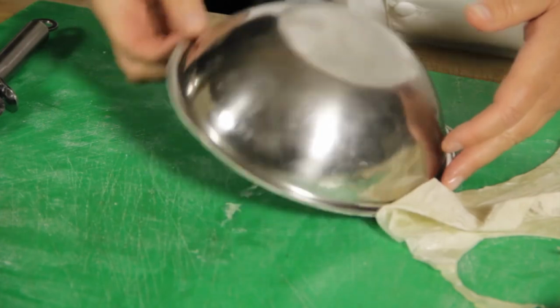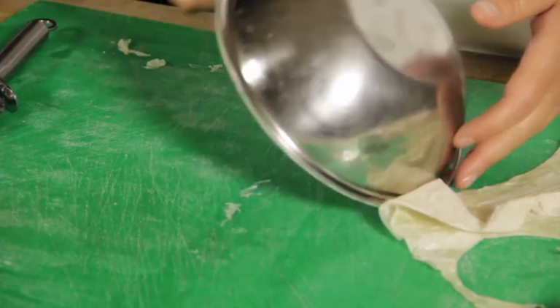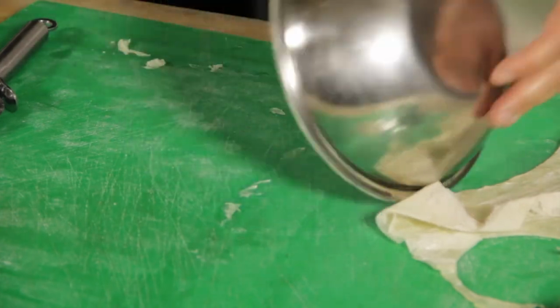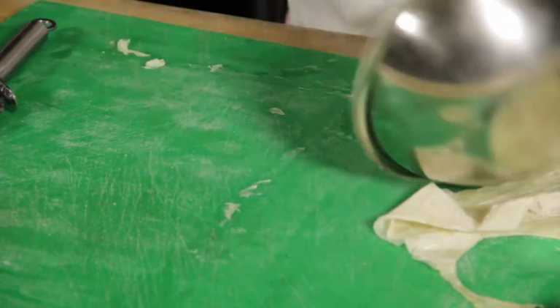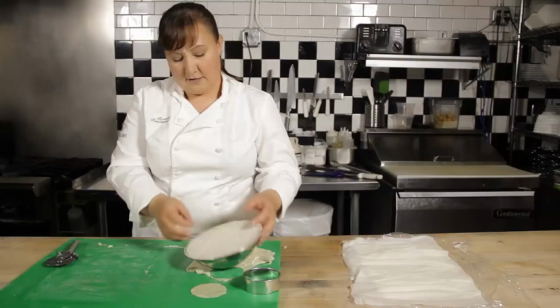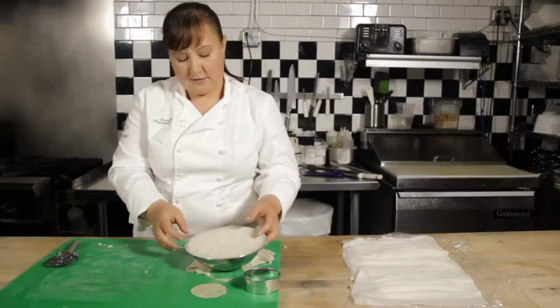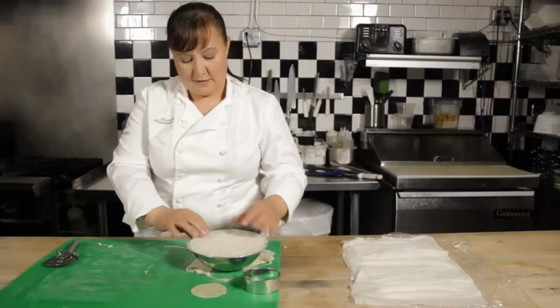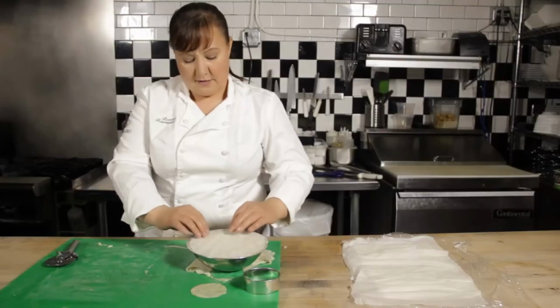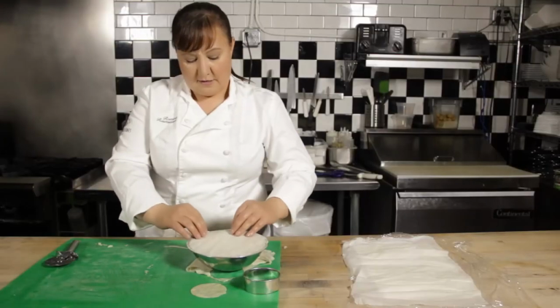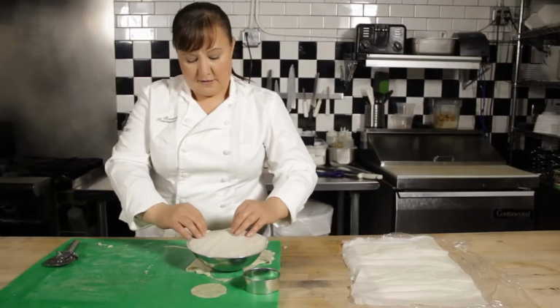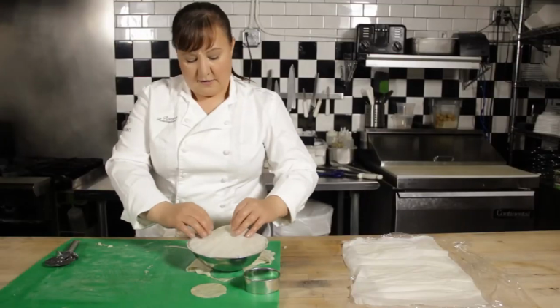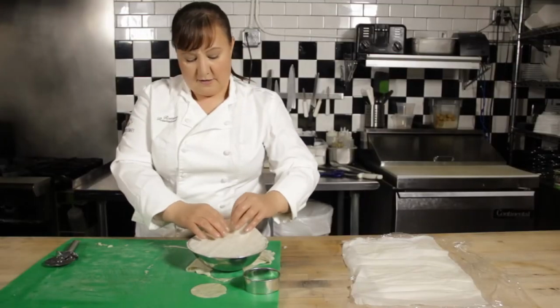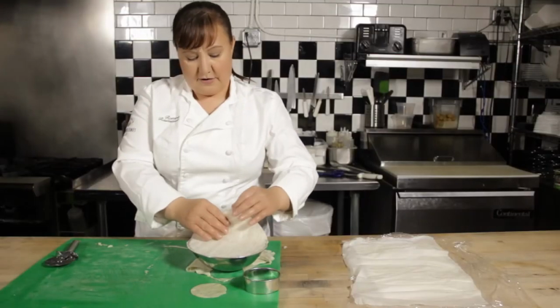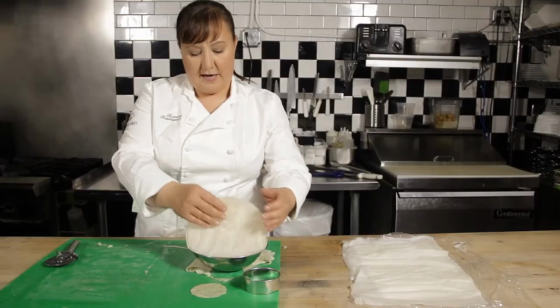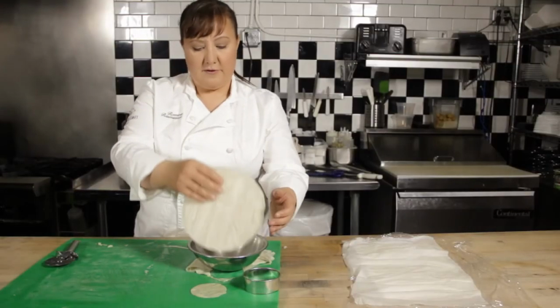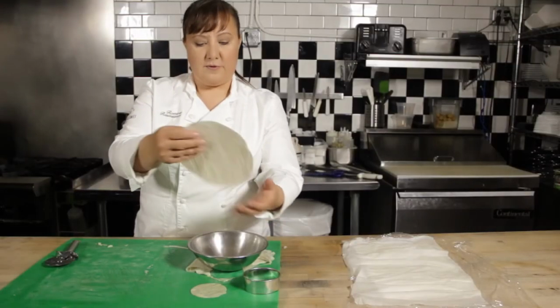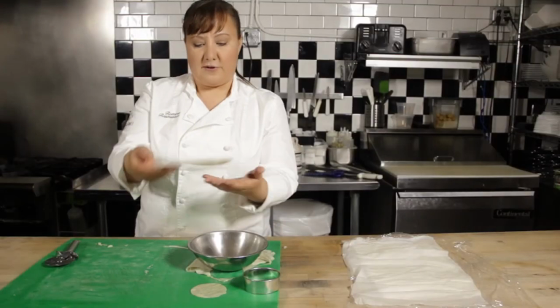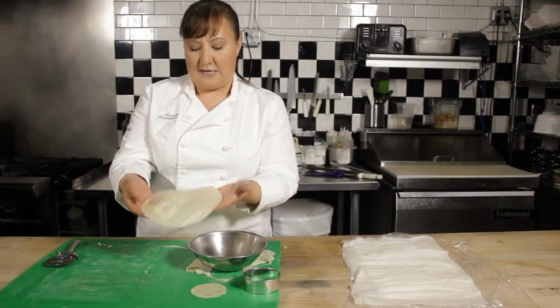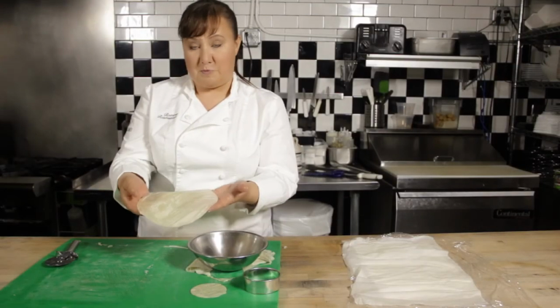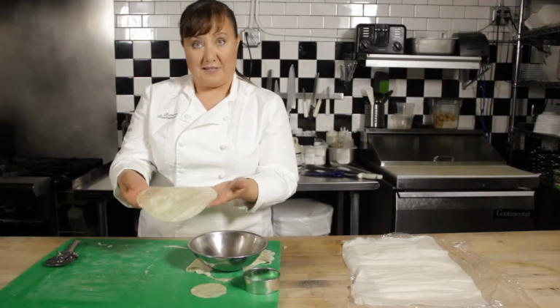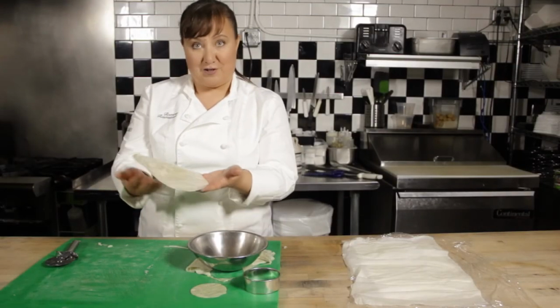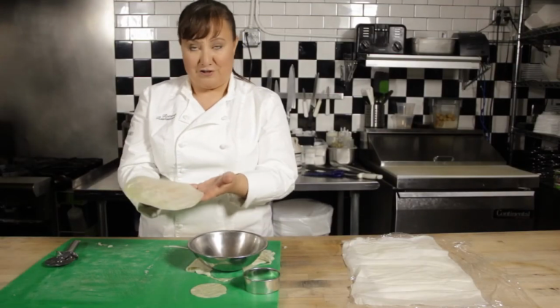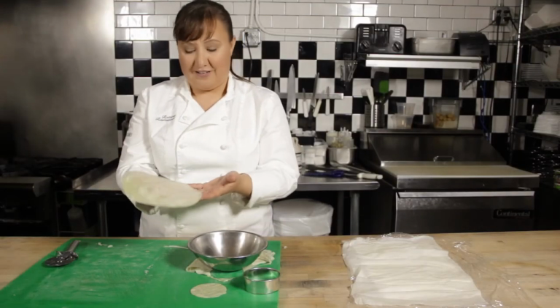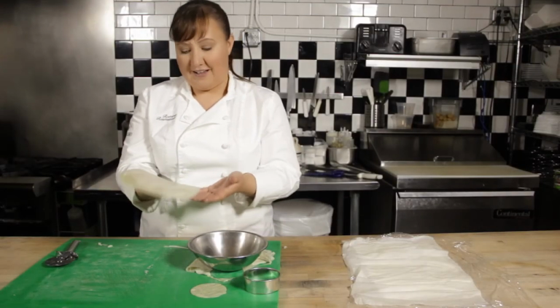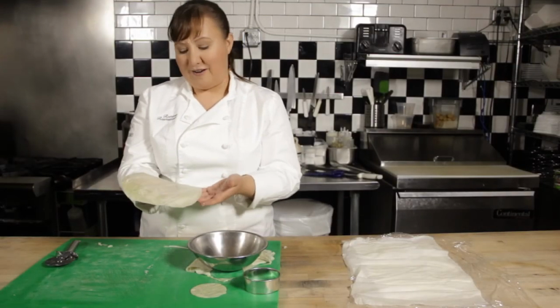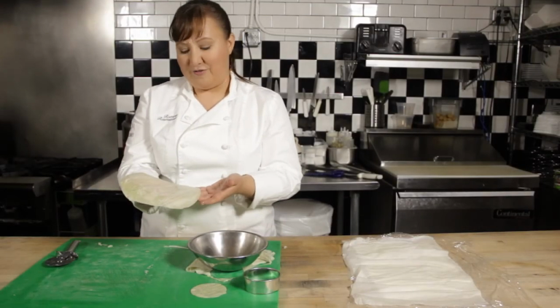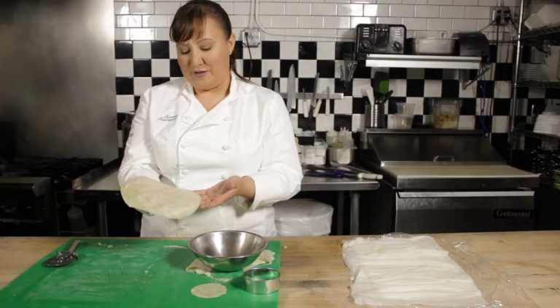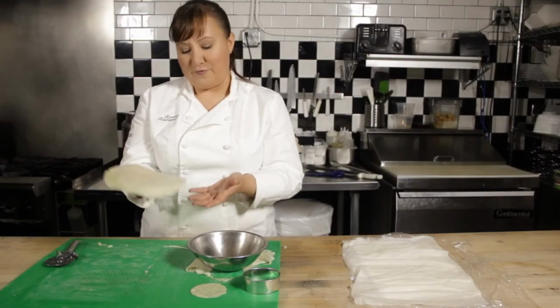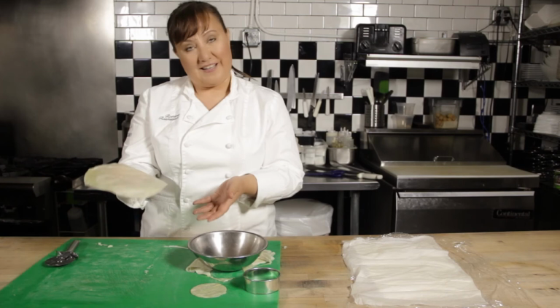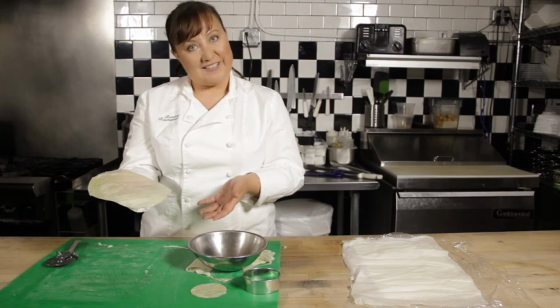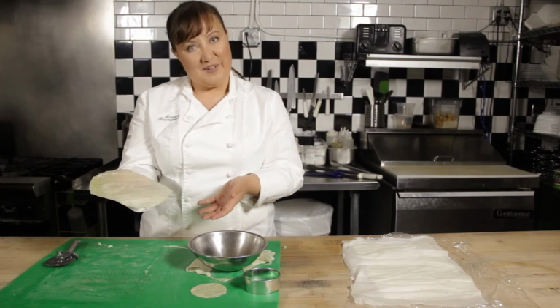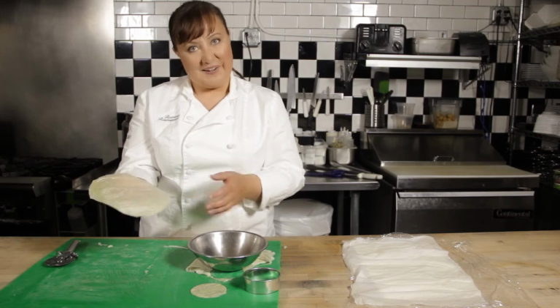And there you have it. We have a nice big circle cut out of phyllo. And that's how you do it.